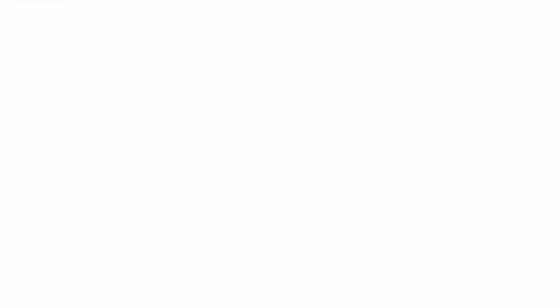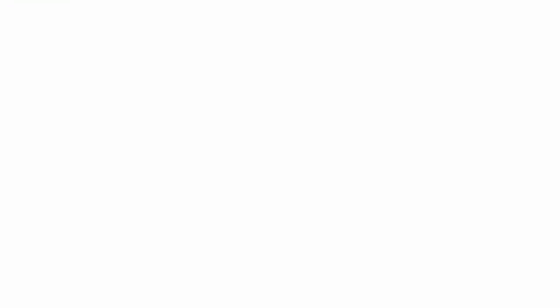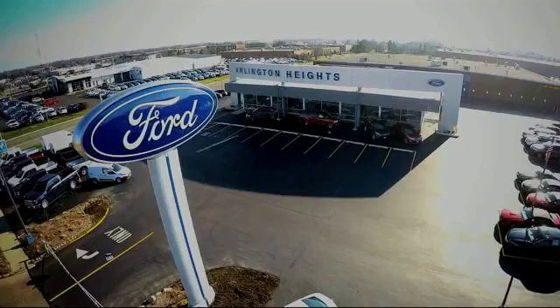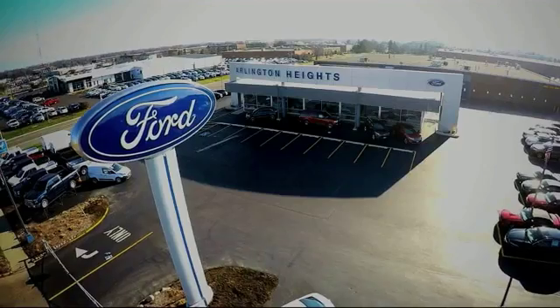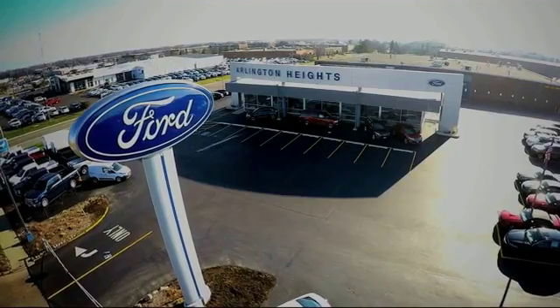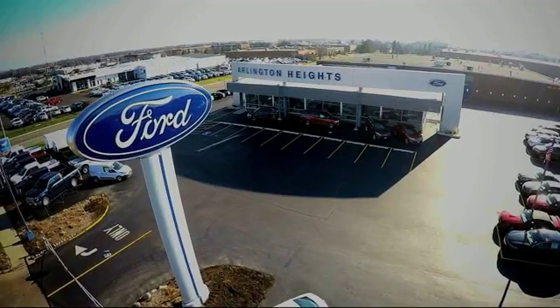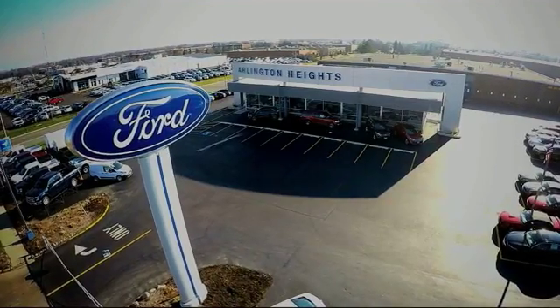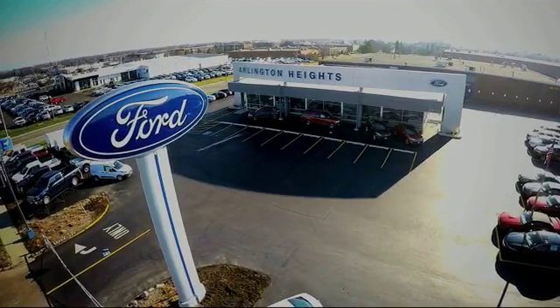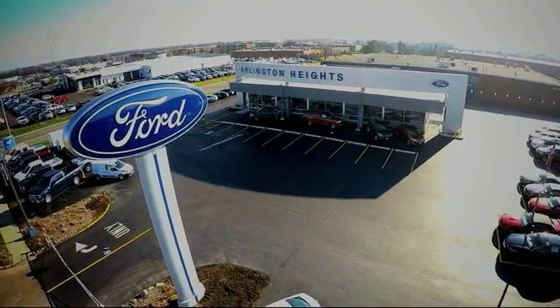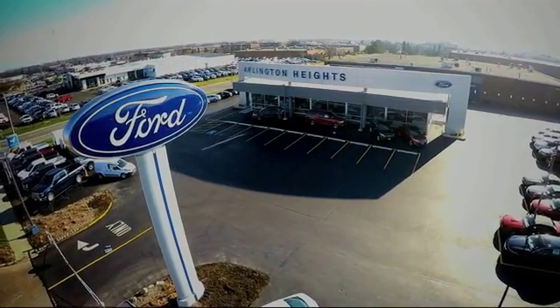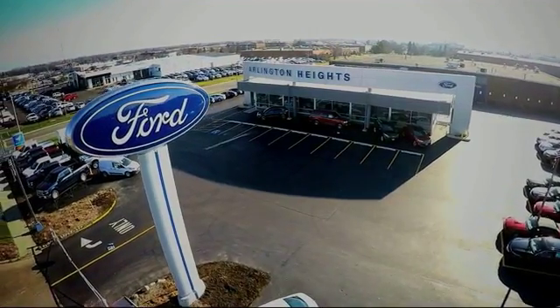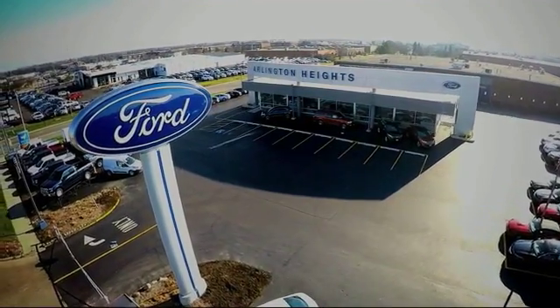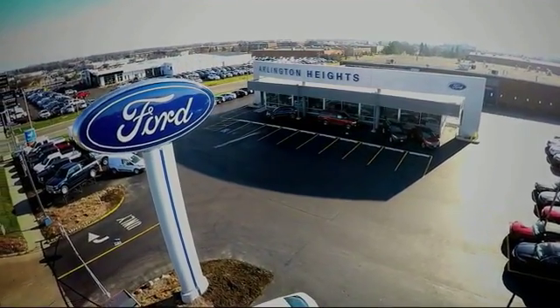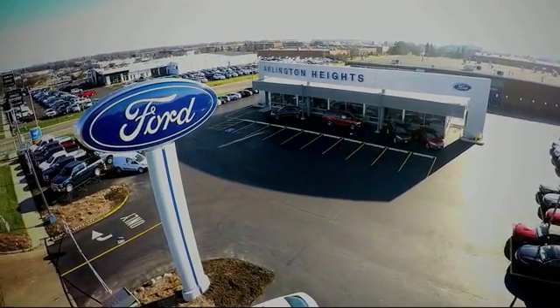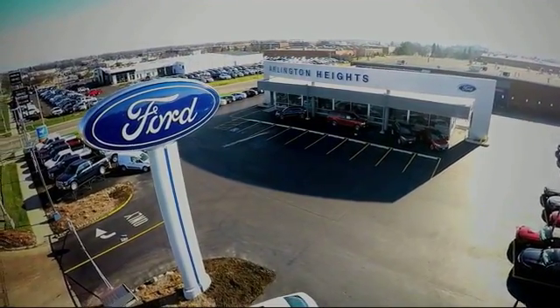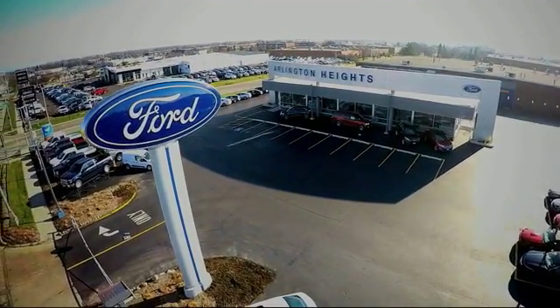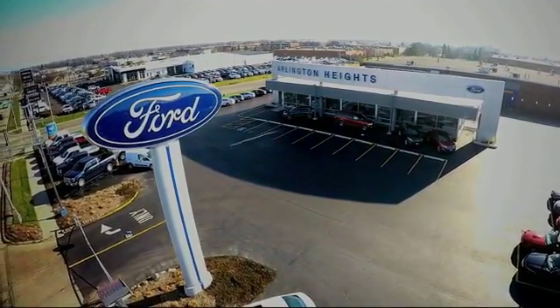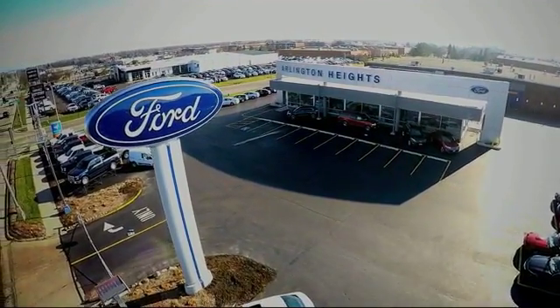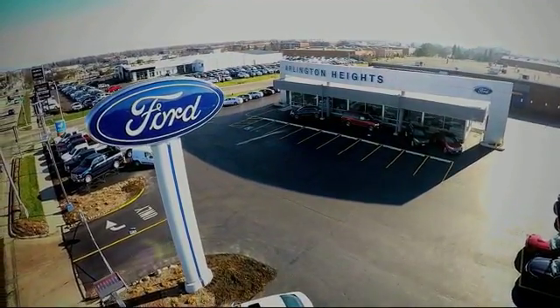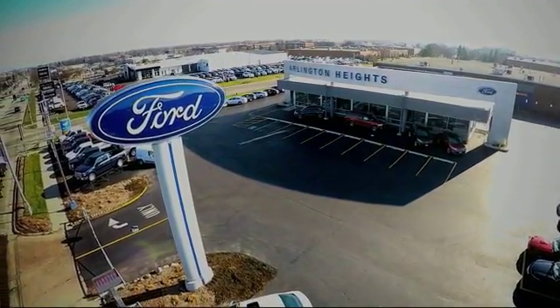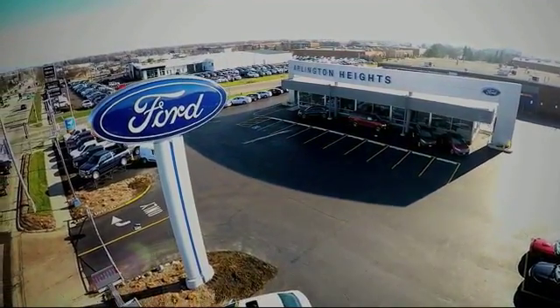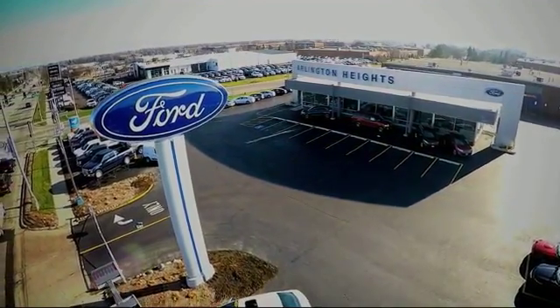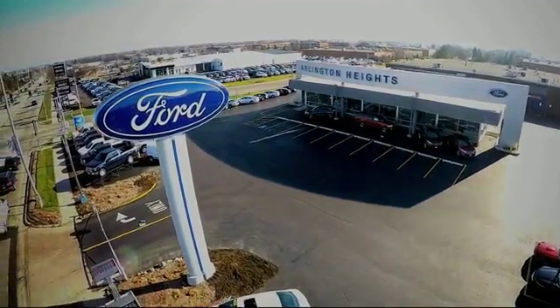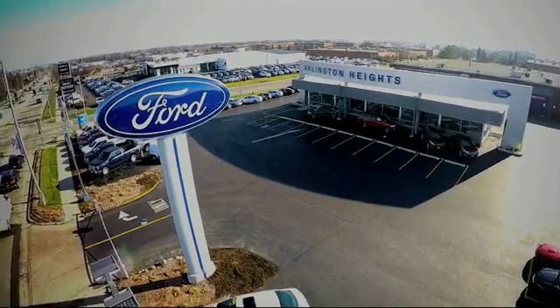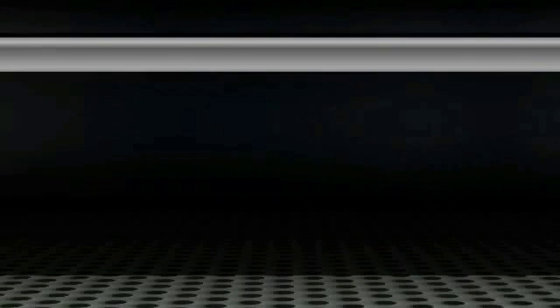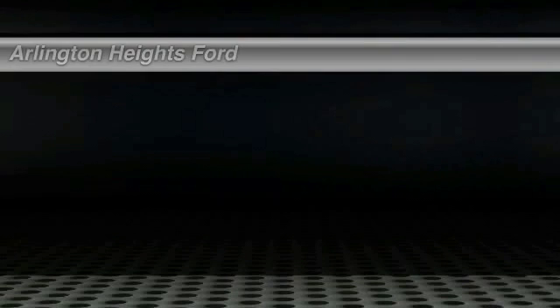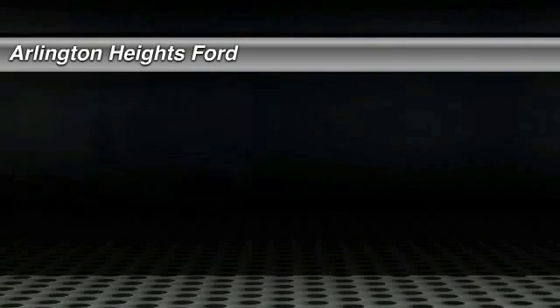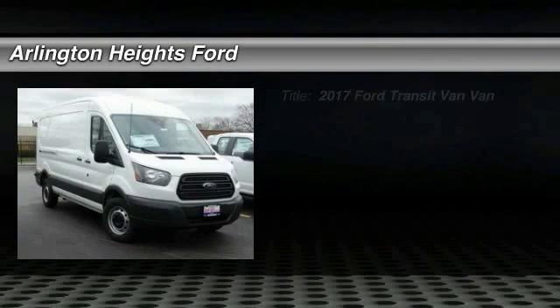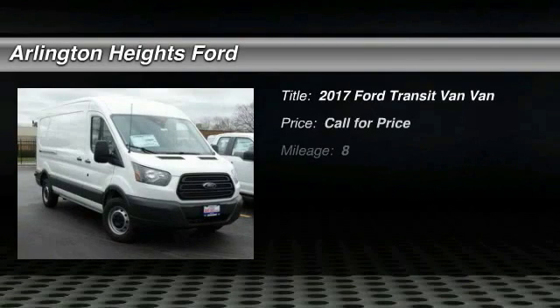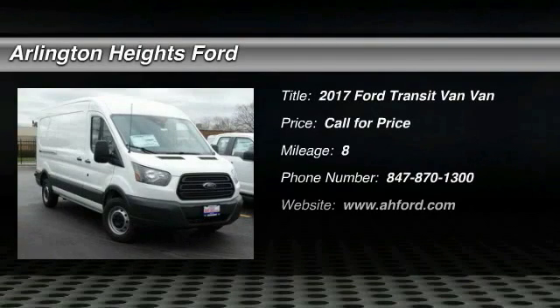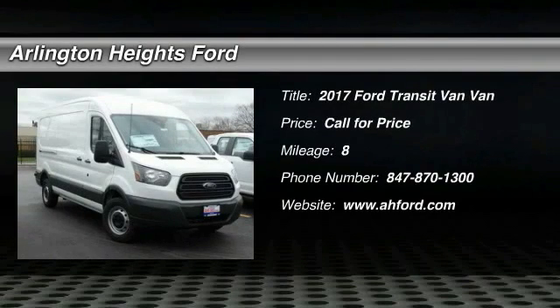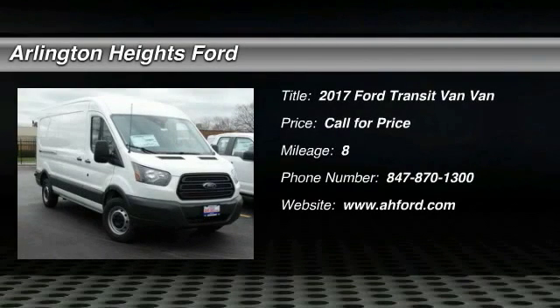For the best price, selection, and service, visit Arlington Heights Ford. You'll love this vehicle.